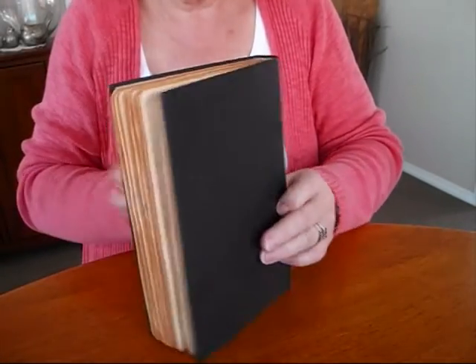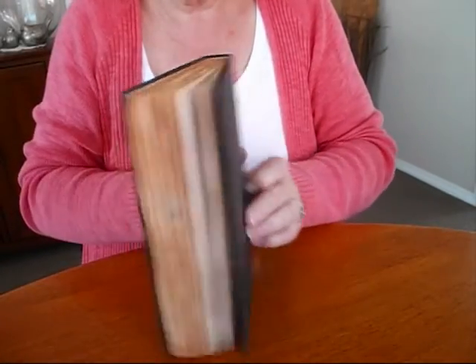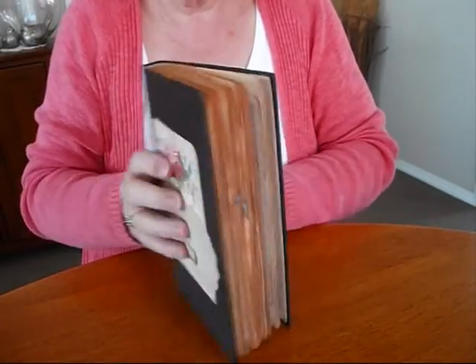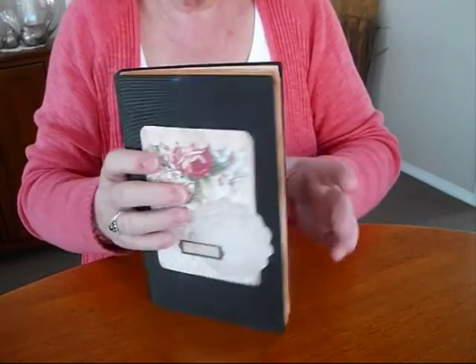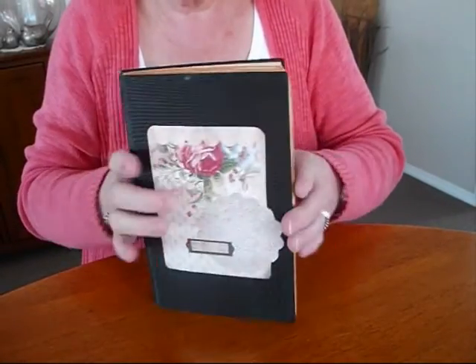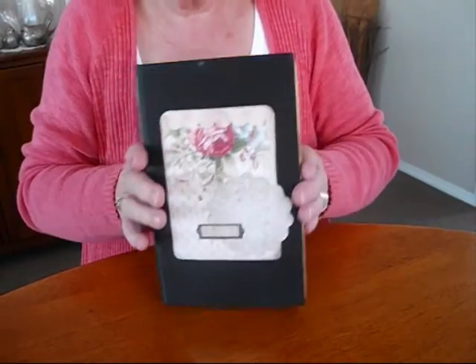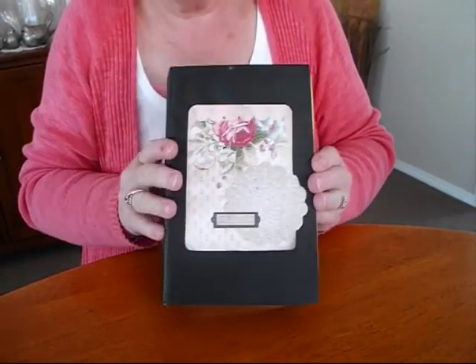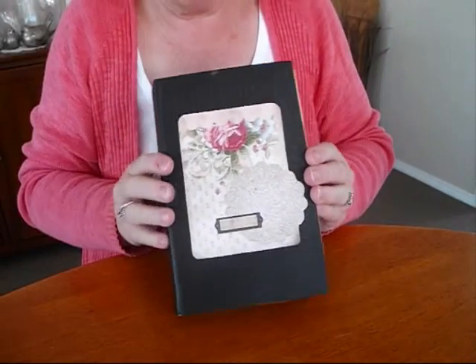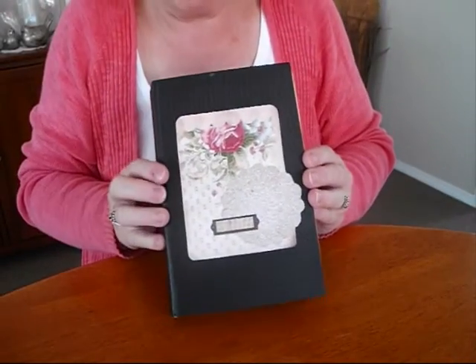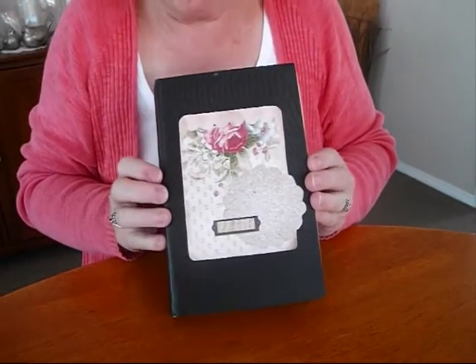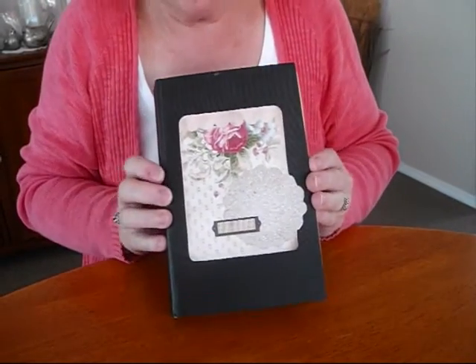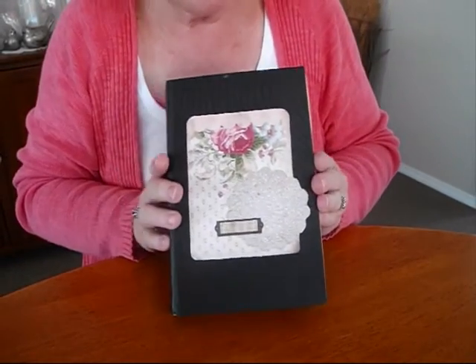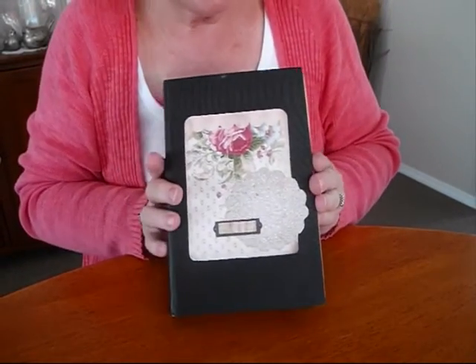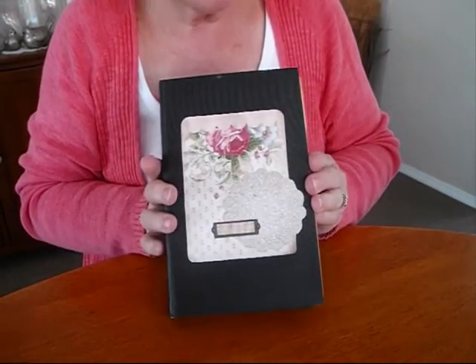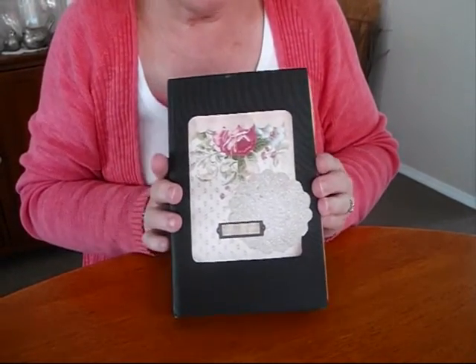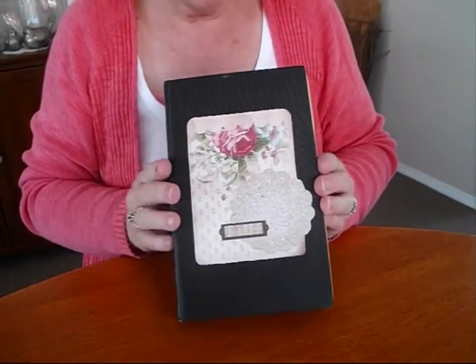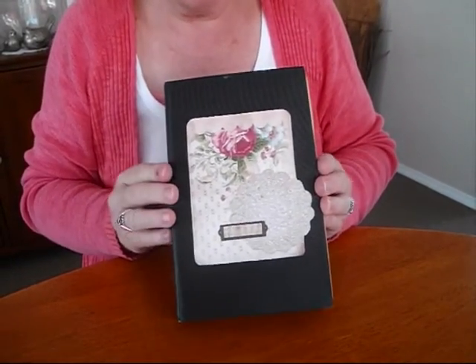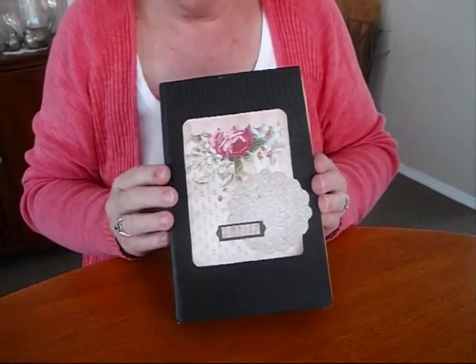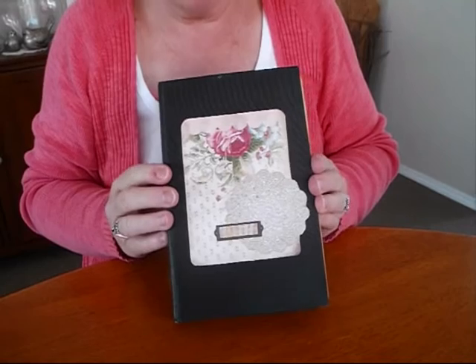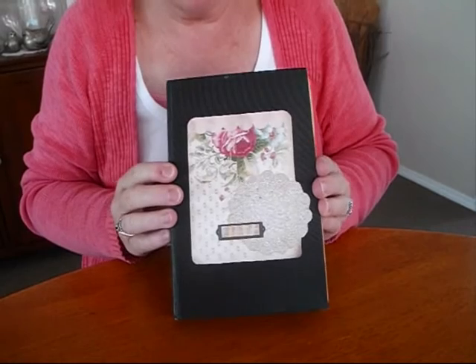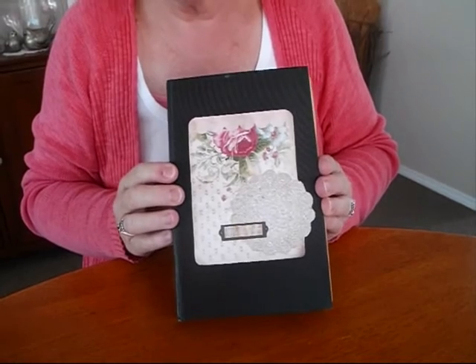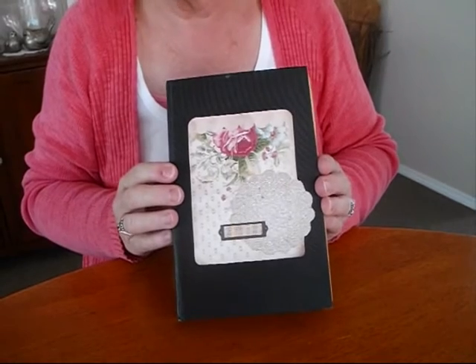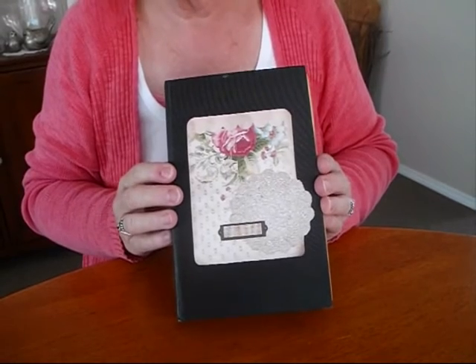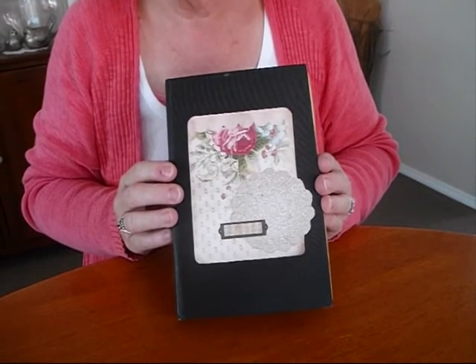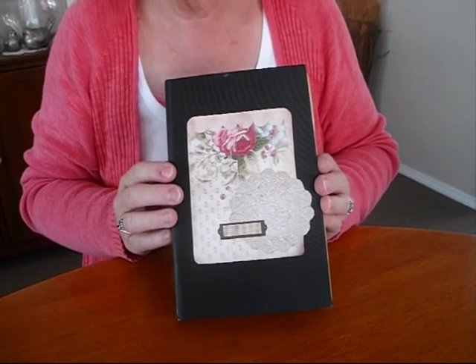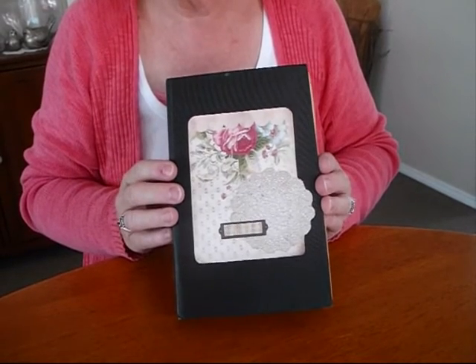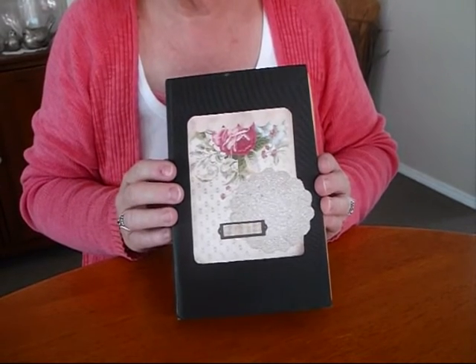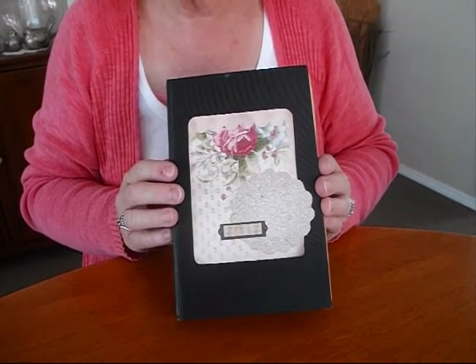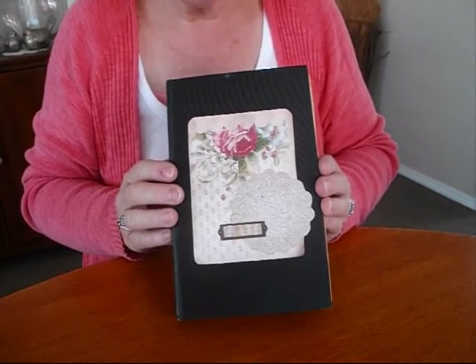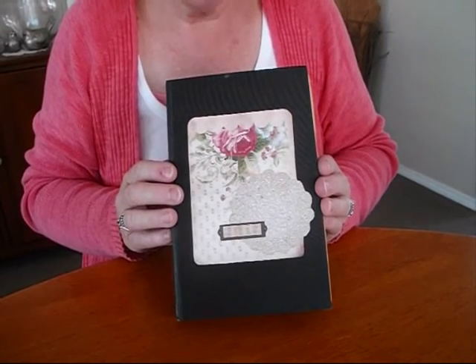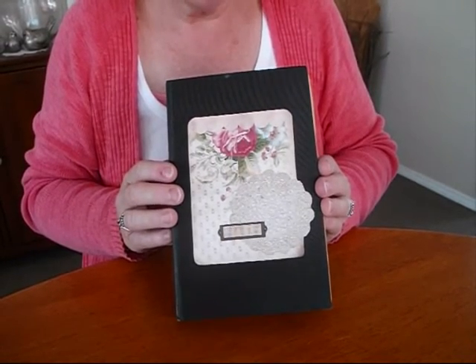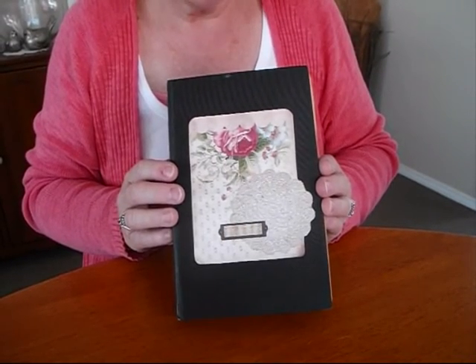It's another wee alter book I've been working on. Thoroughly enjoyed myself — it's a beautiful craft. Thanks very much for watching.